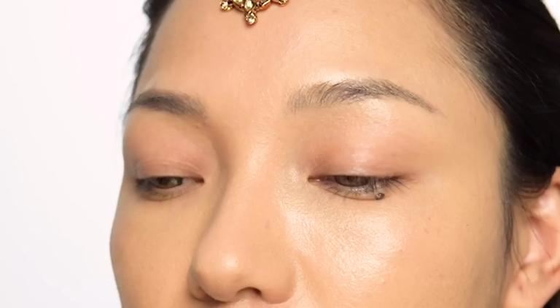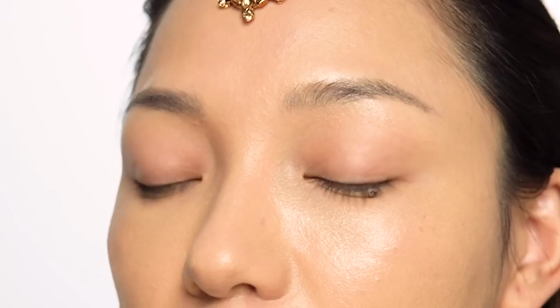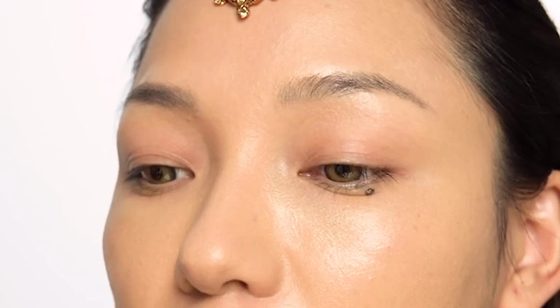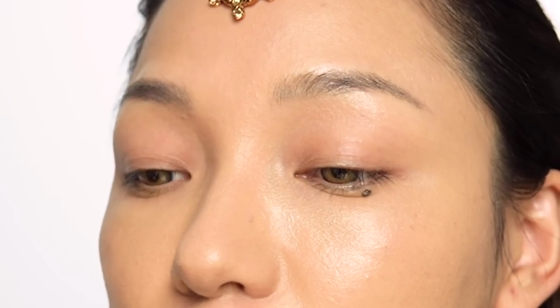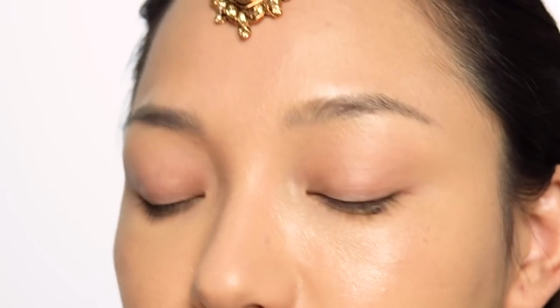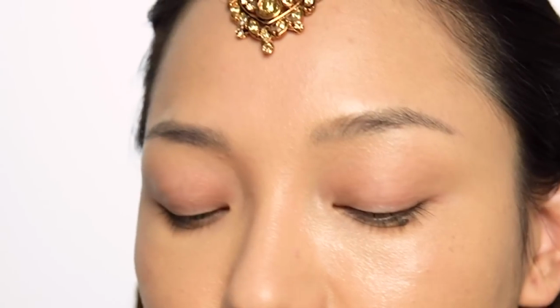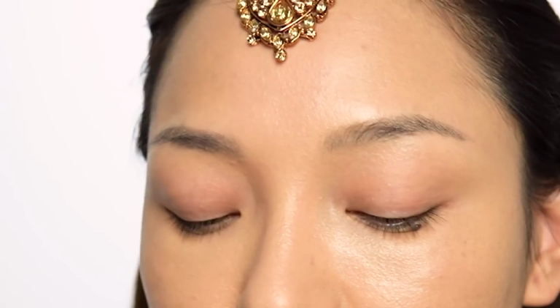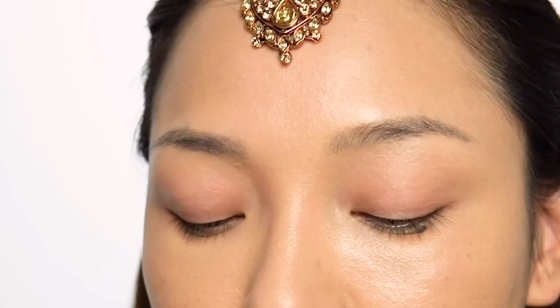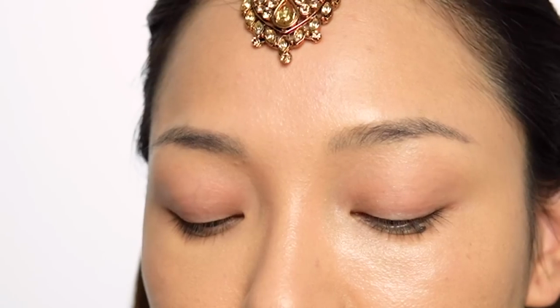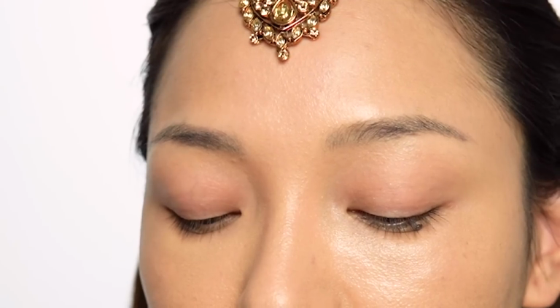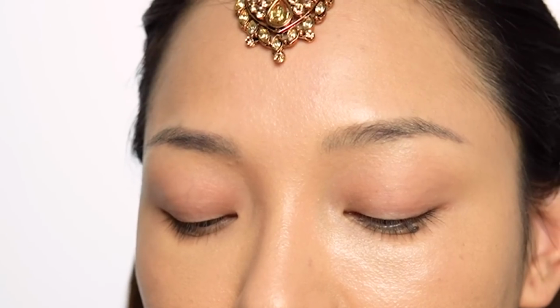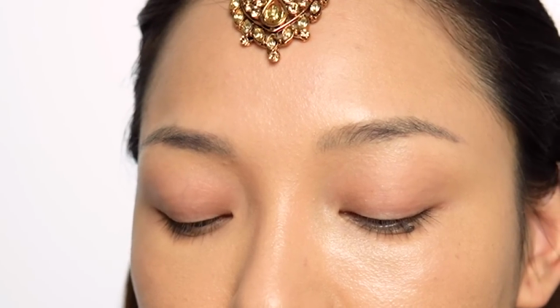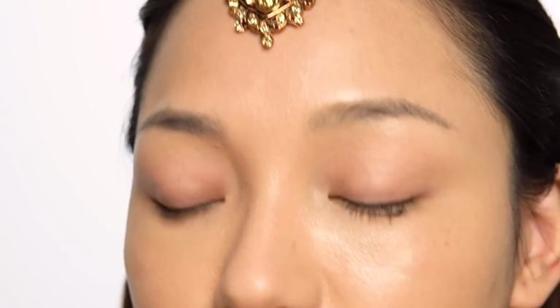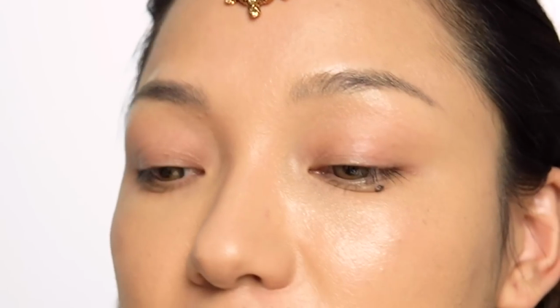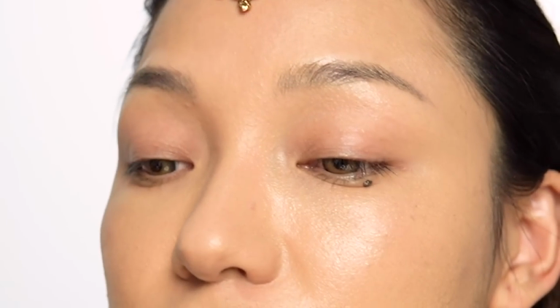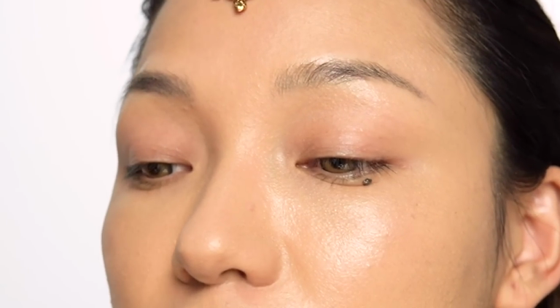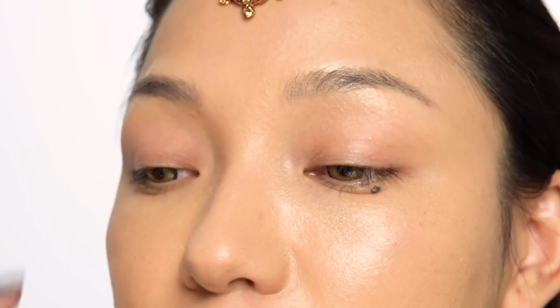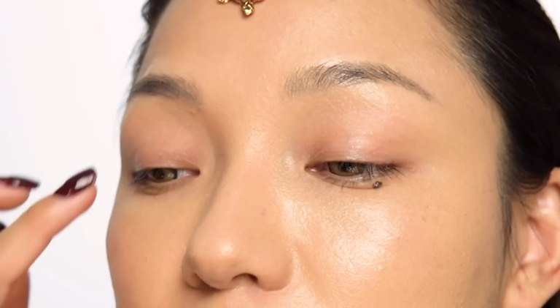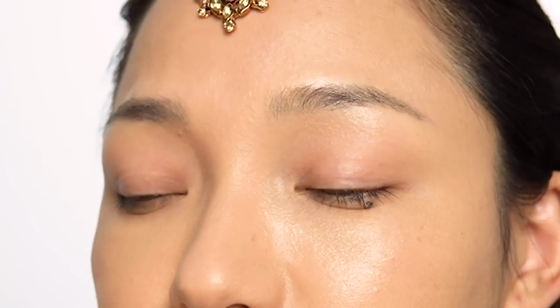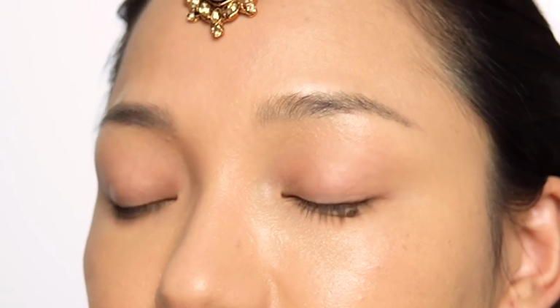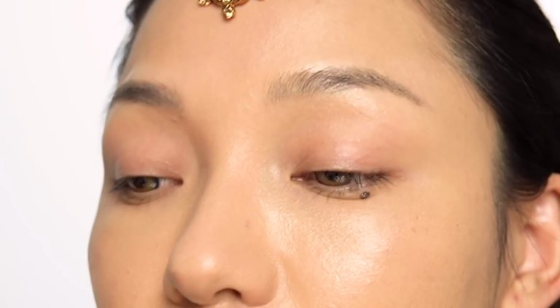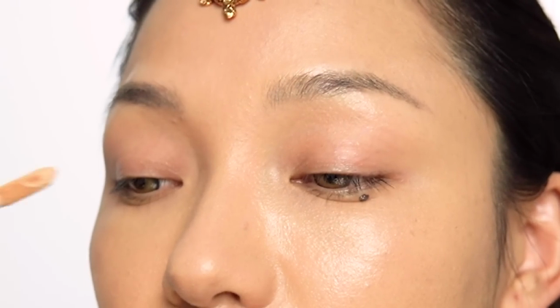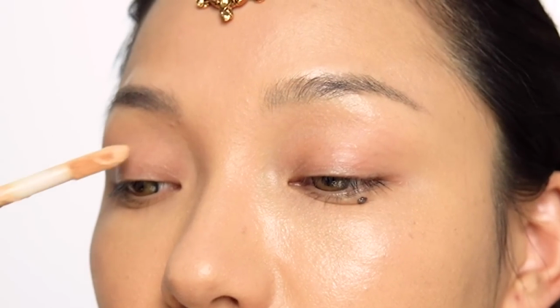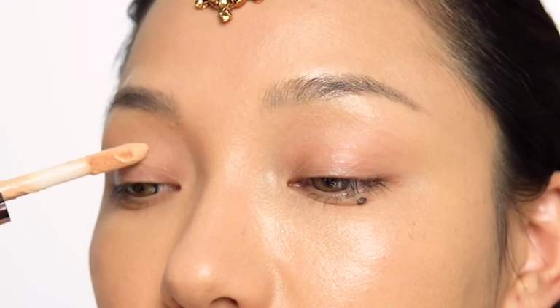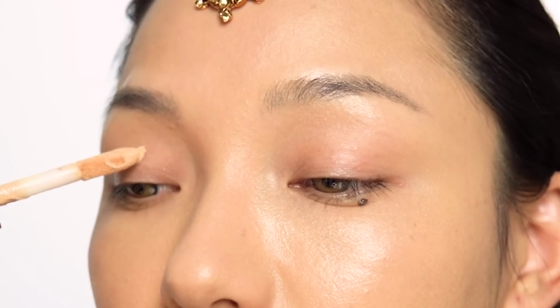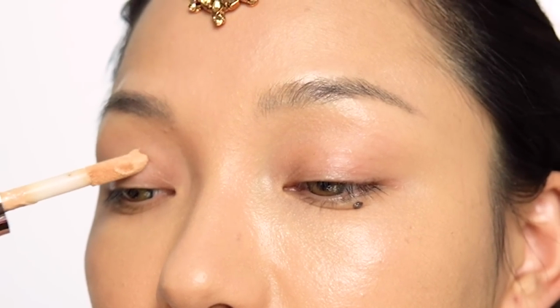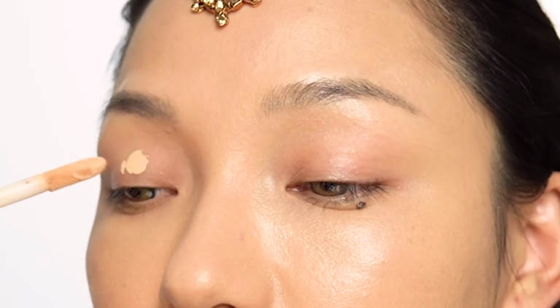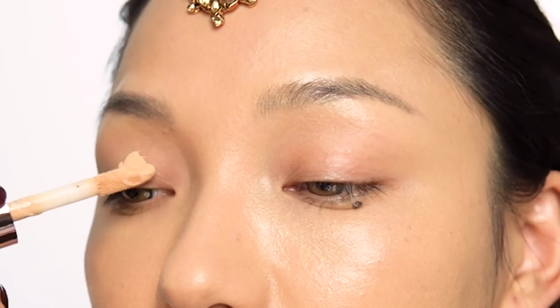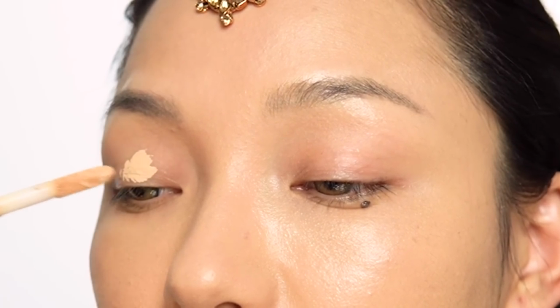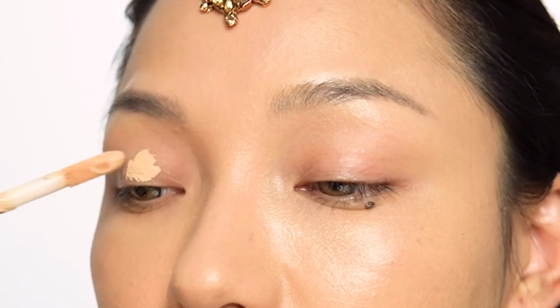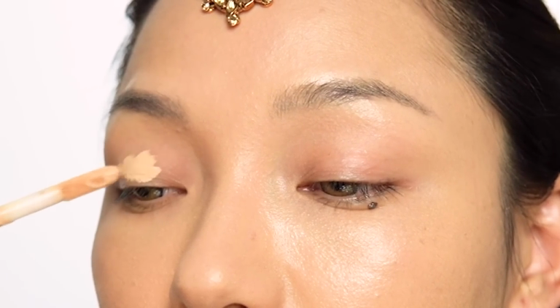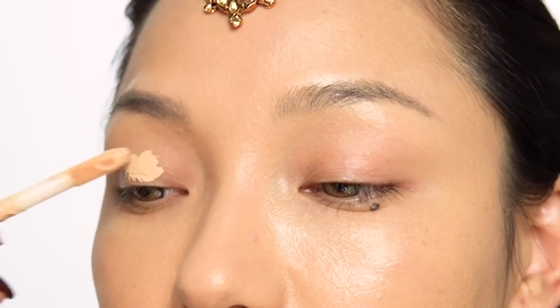Now I am going to apply my eyeshadow primer.